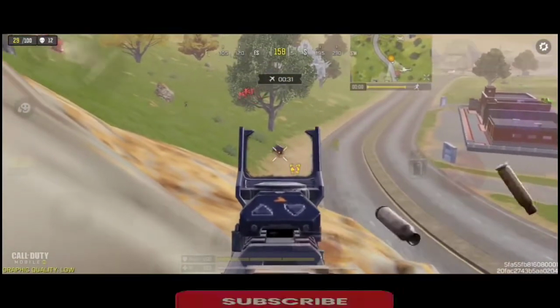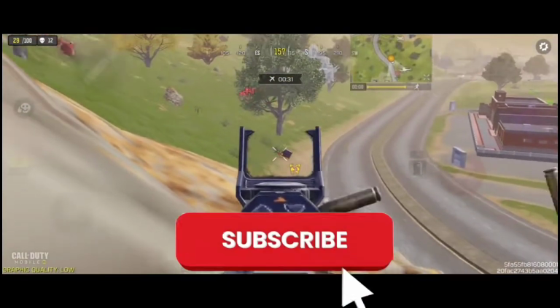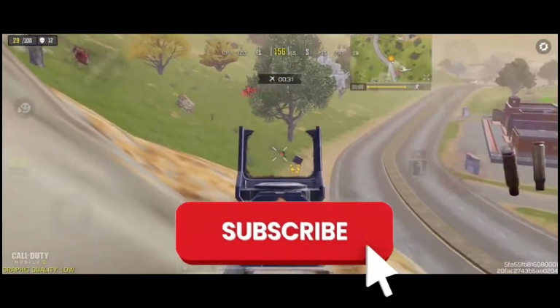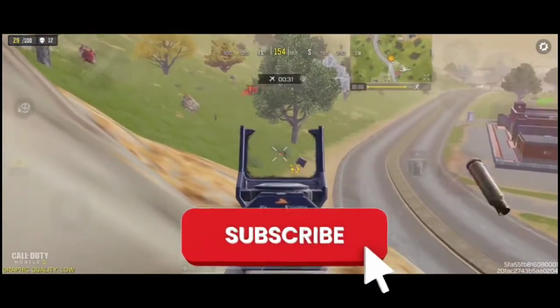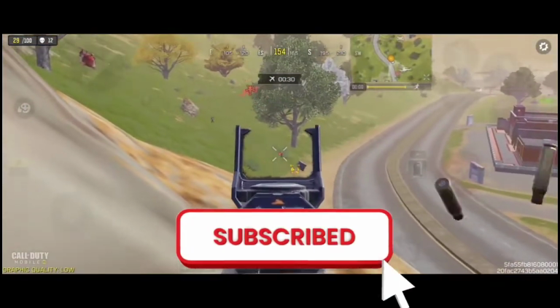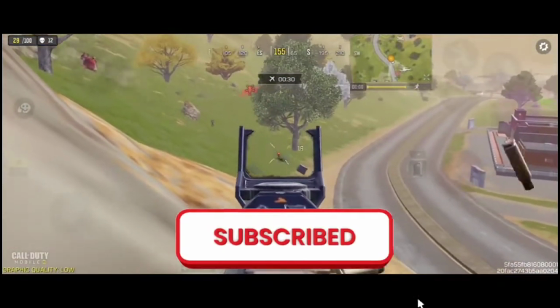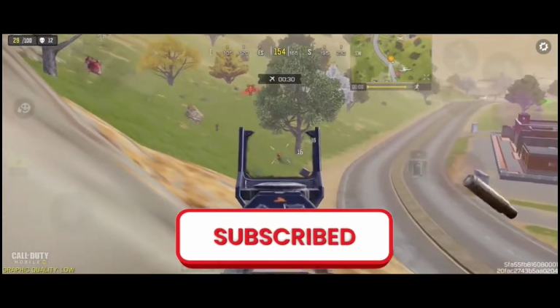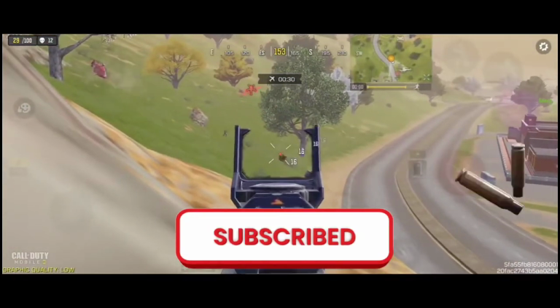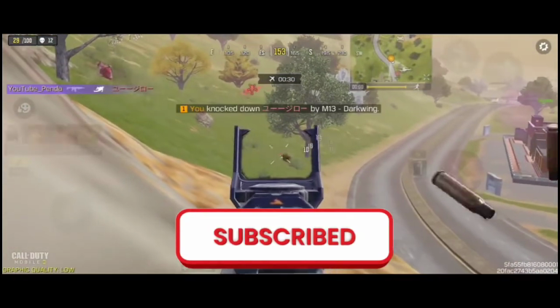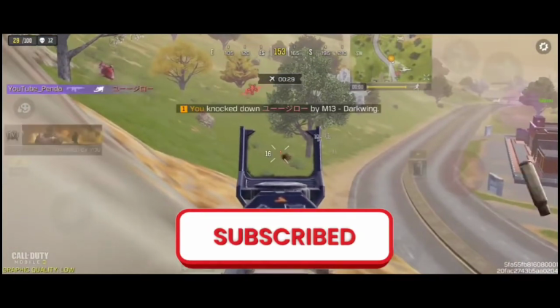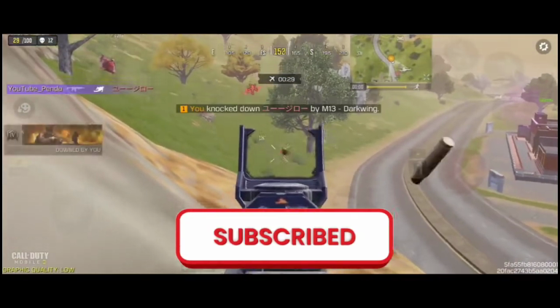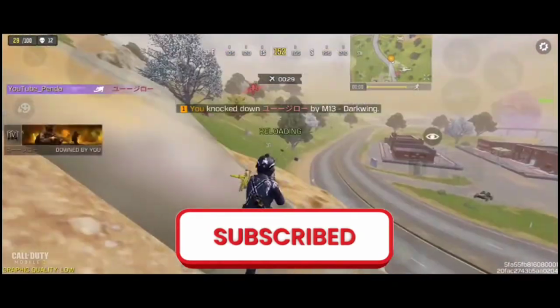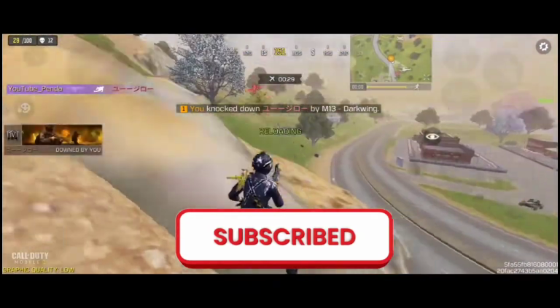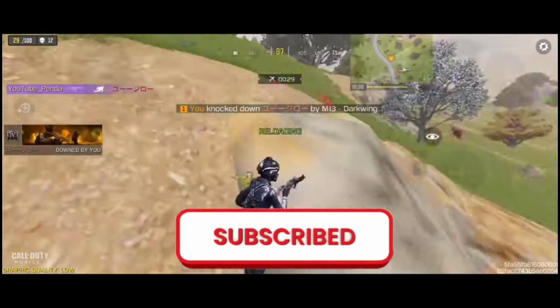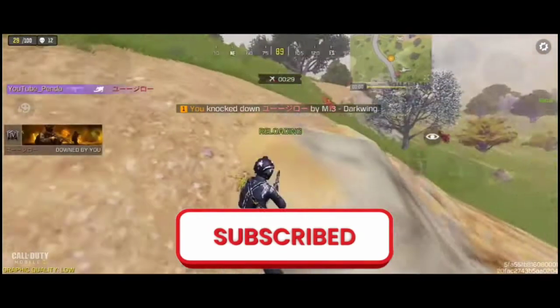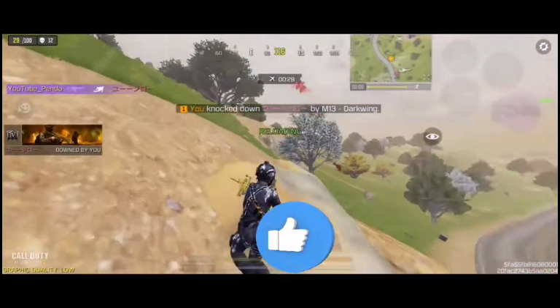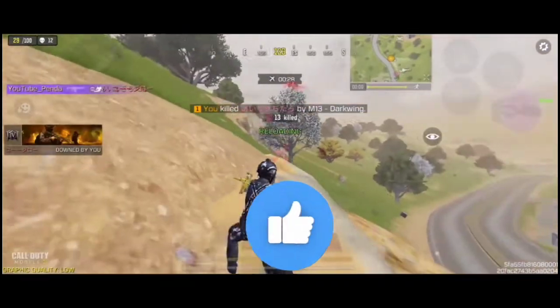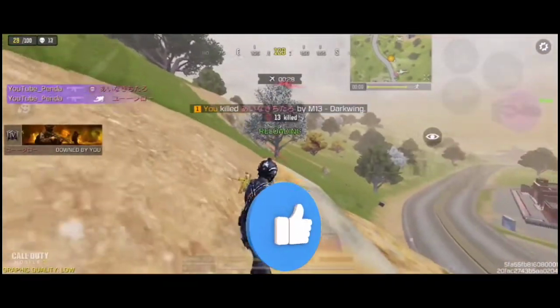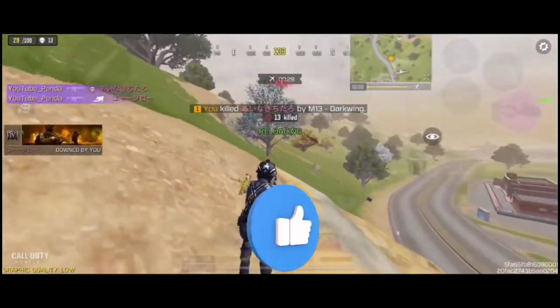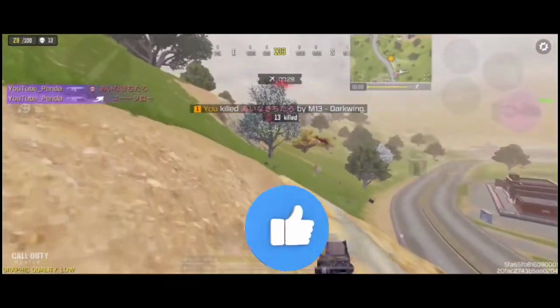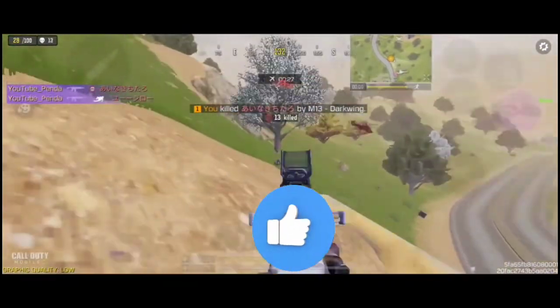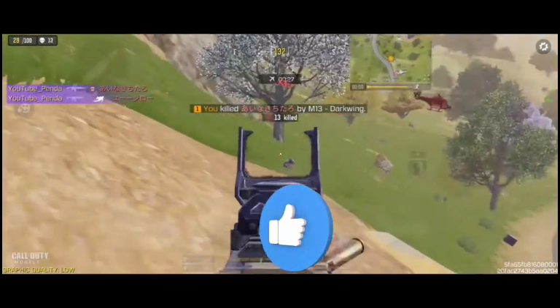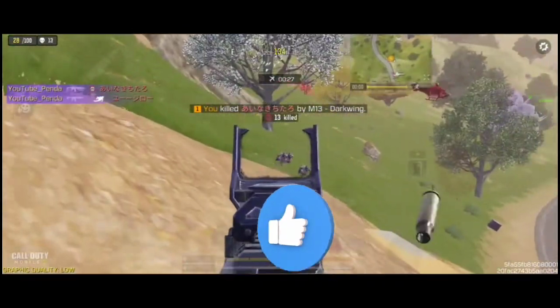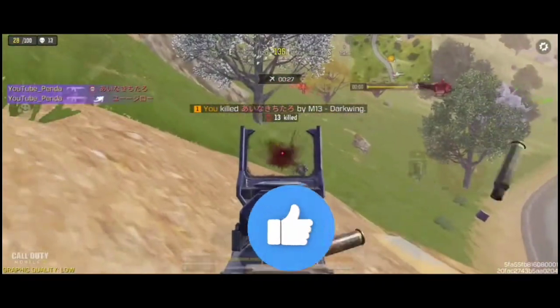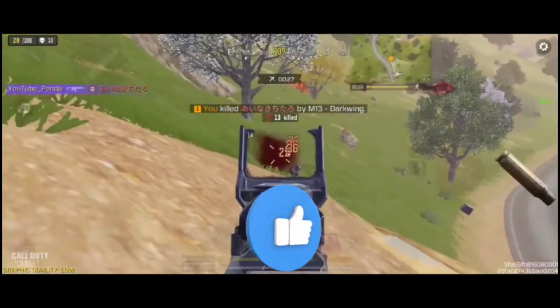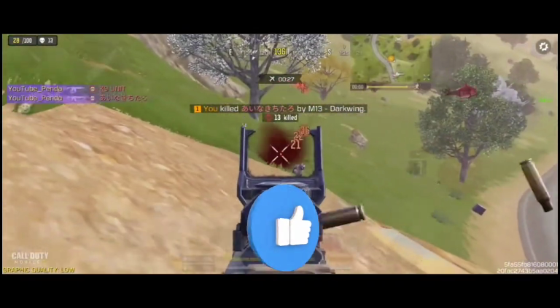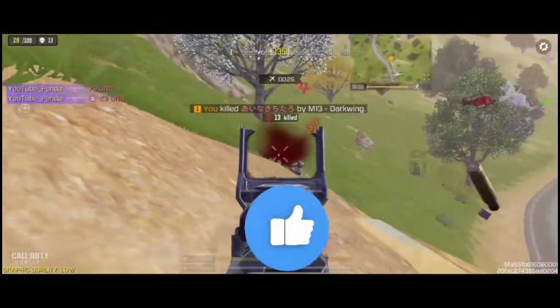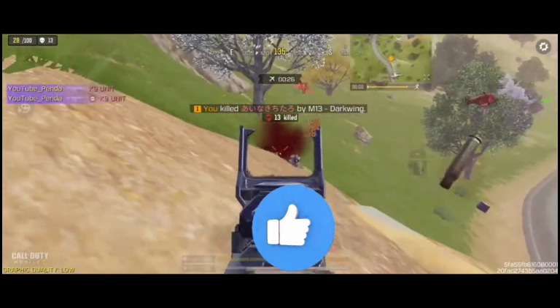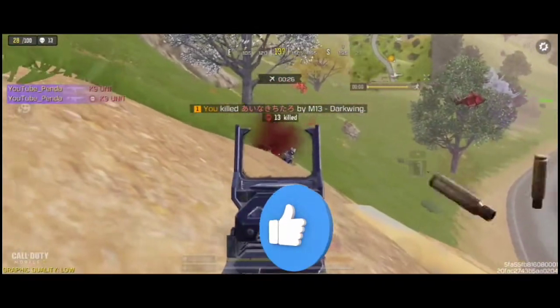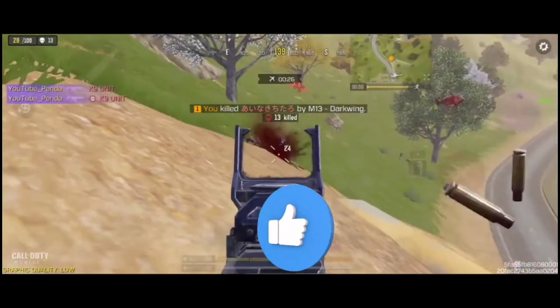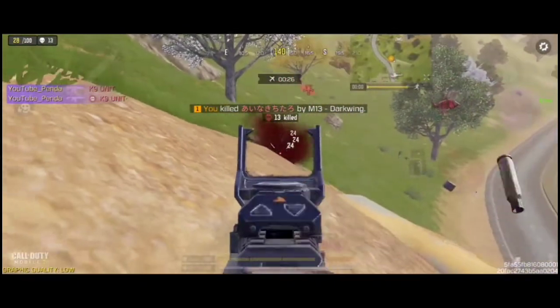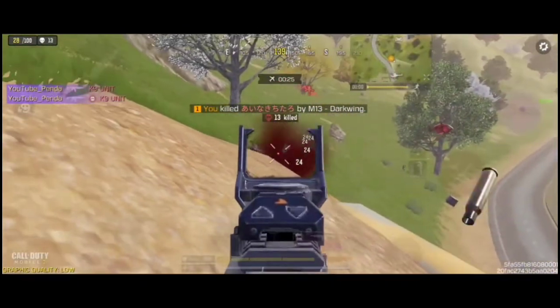Subscribe to our channel and like this video. See you soon in another video.